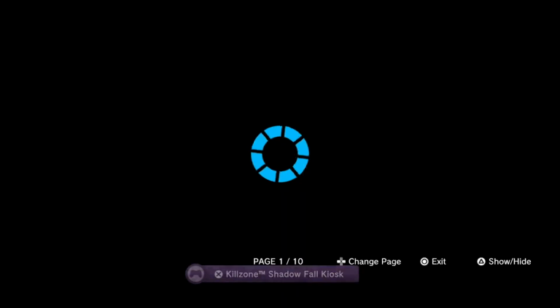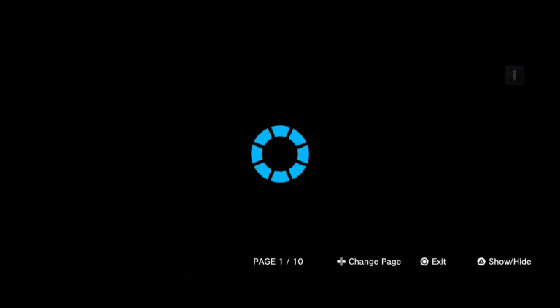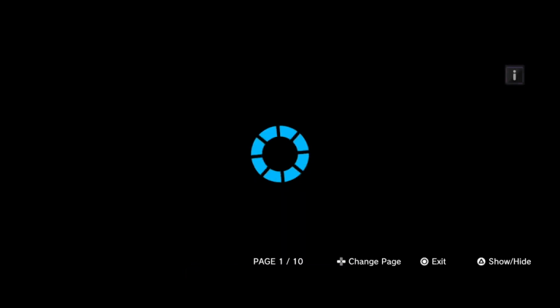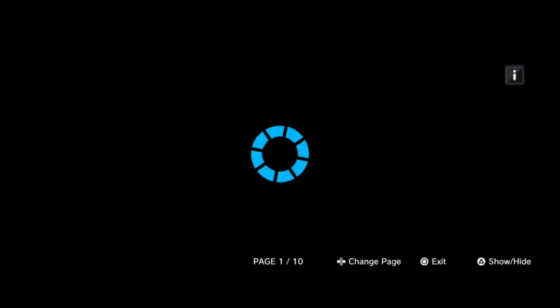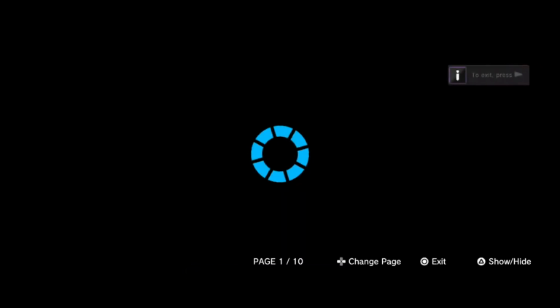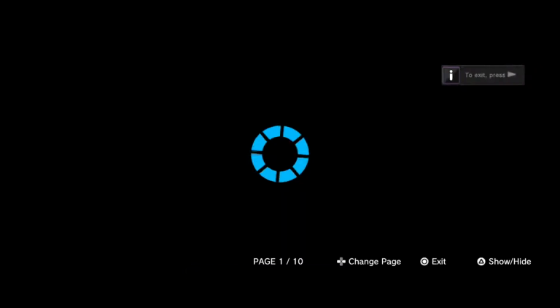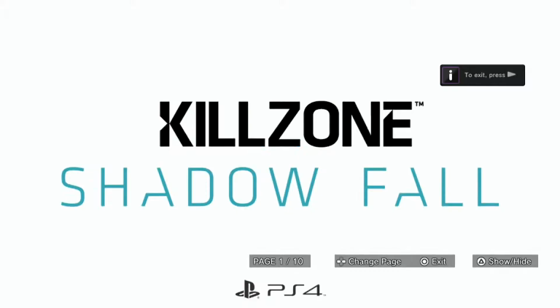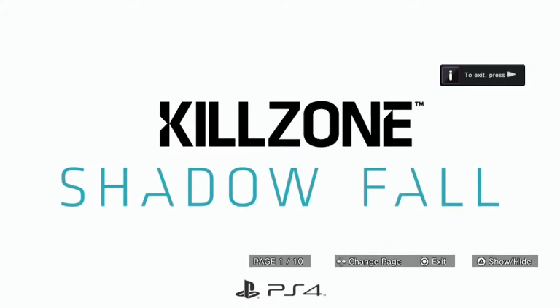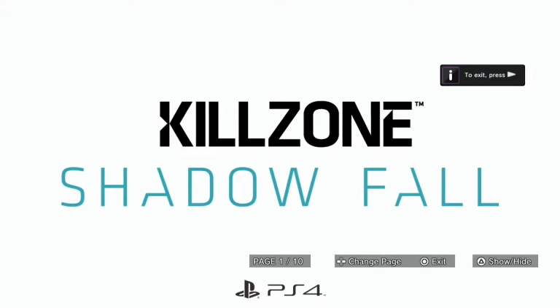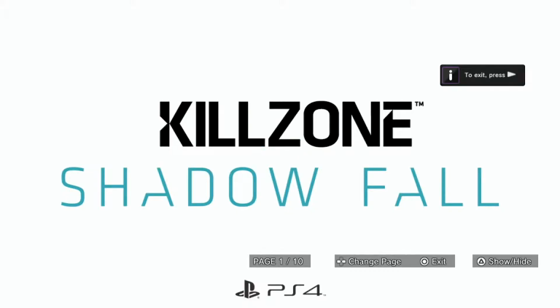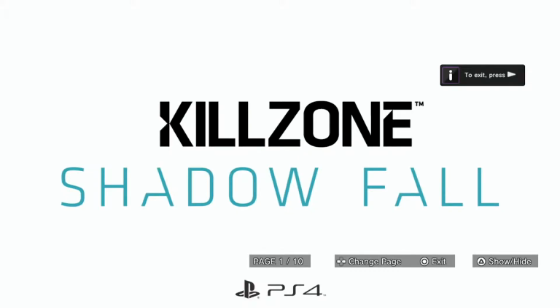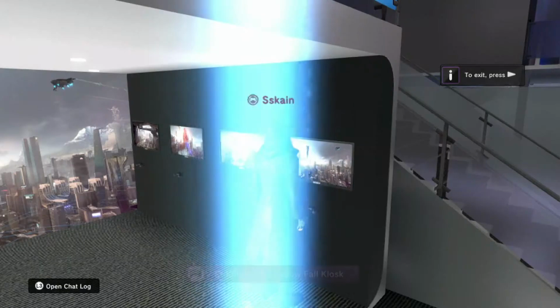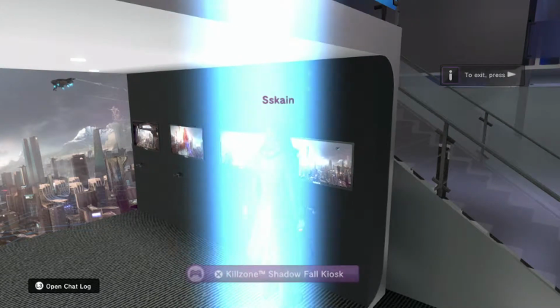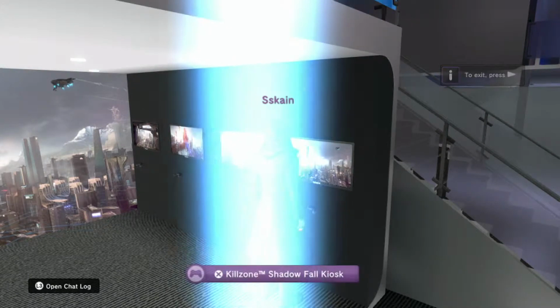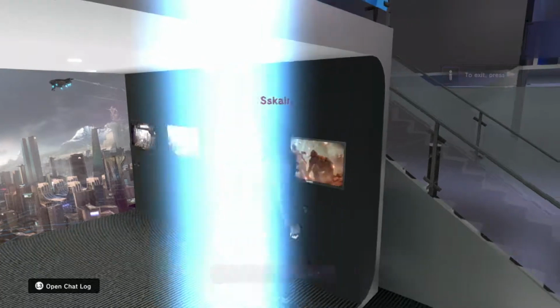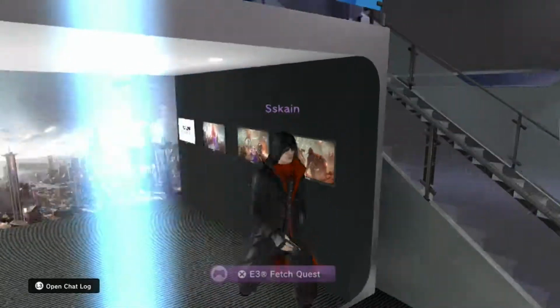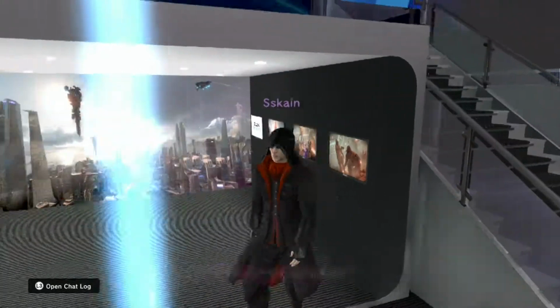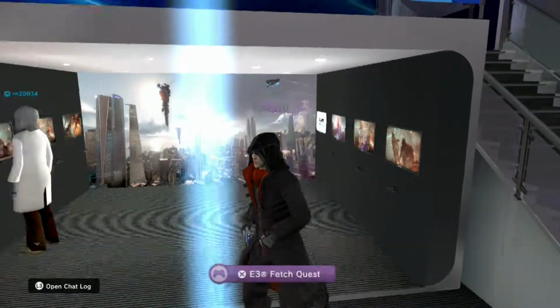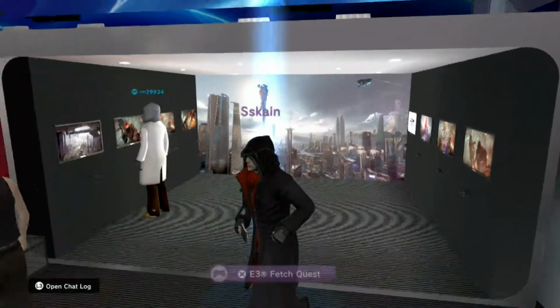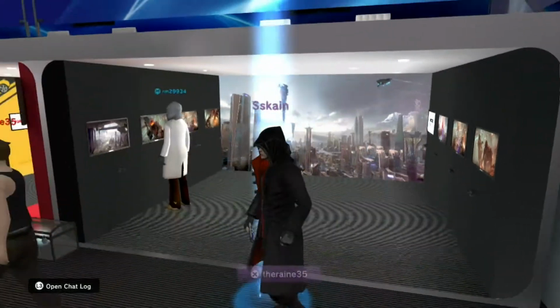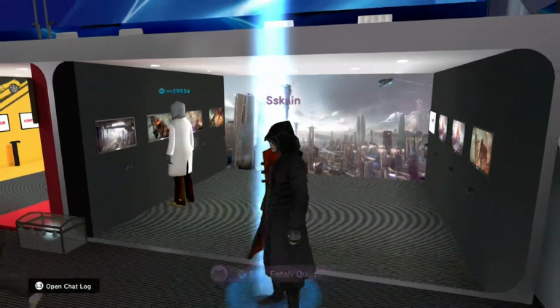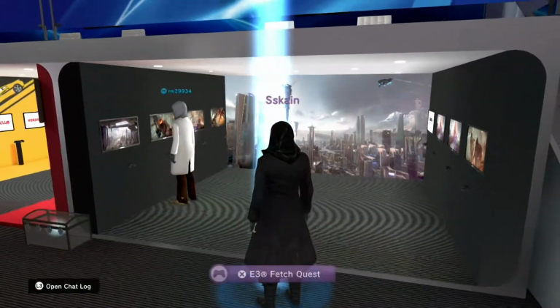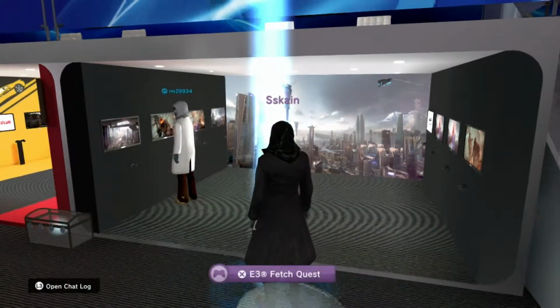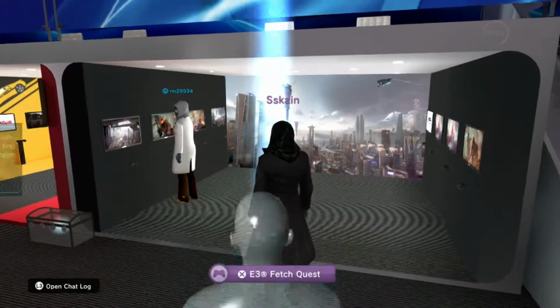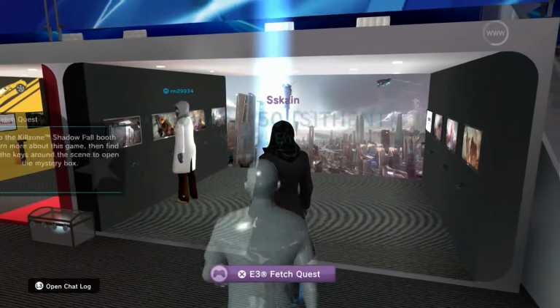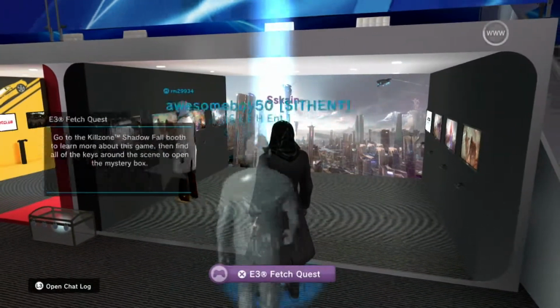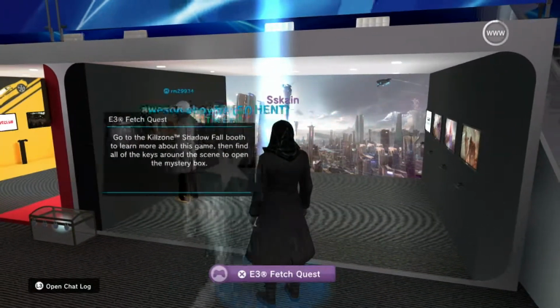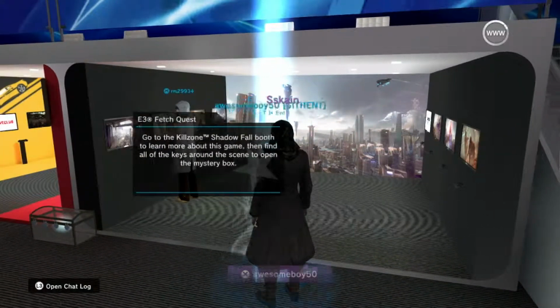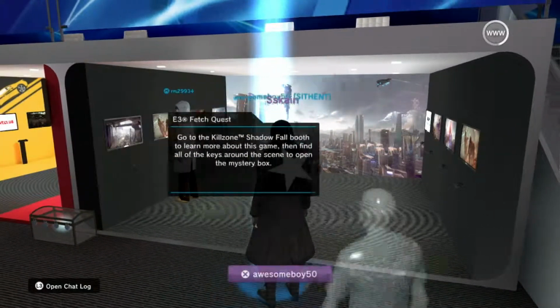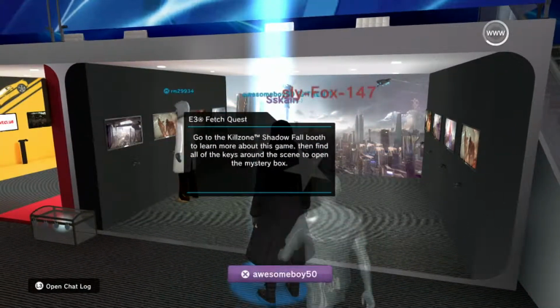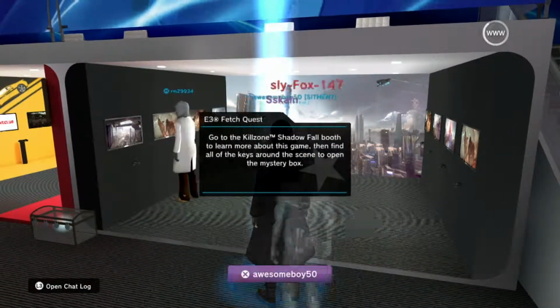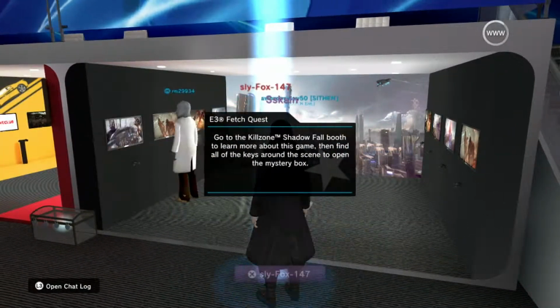If you're looking for wallet-friendly quality games on PS Vita and other mobile devices, say hello to PlayStation Mobile.